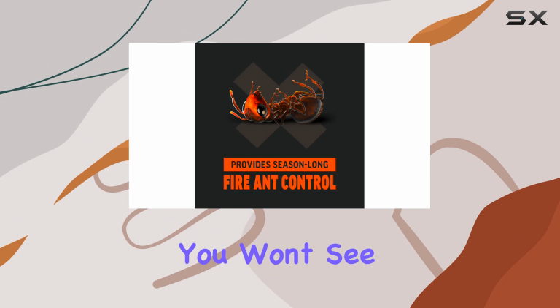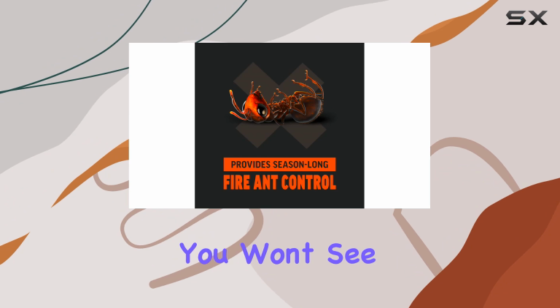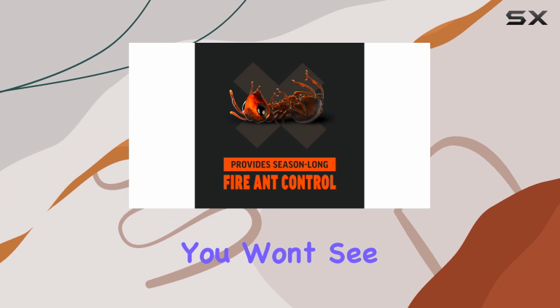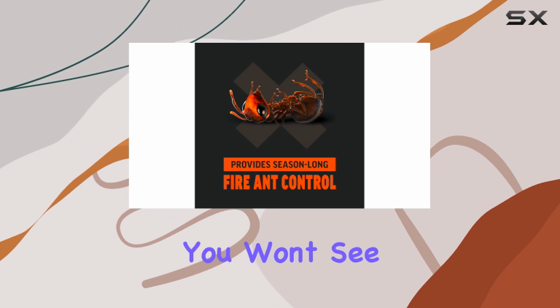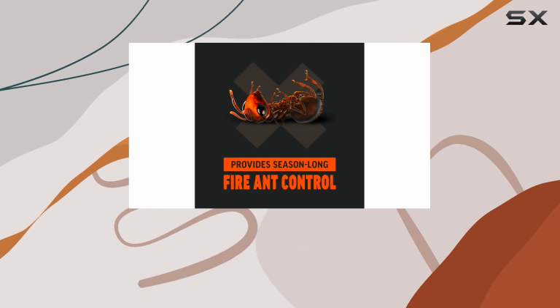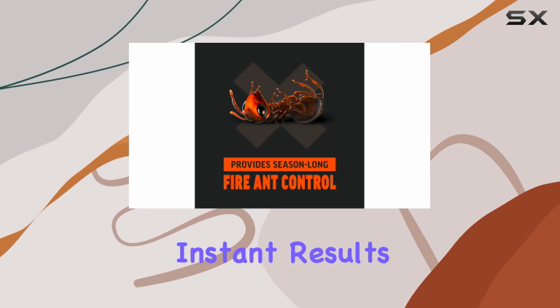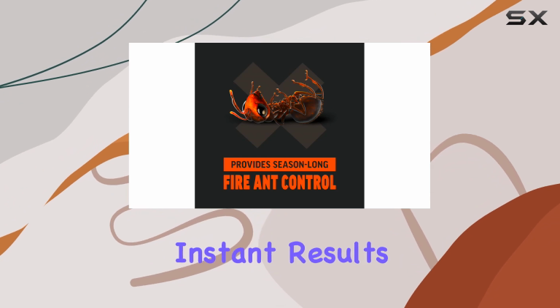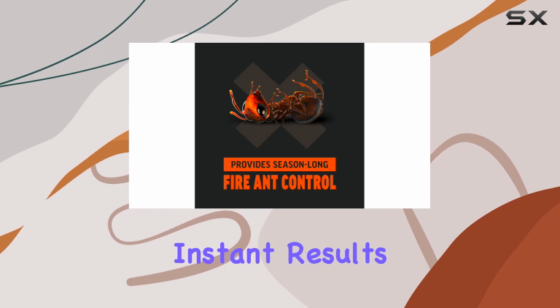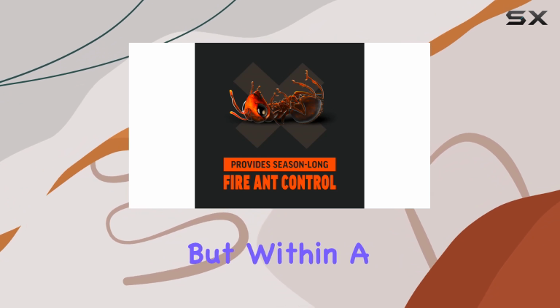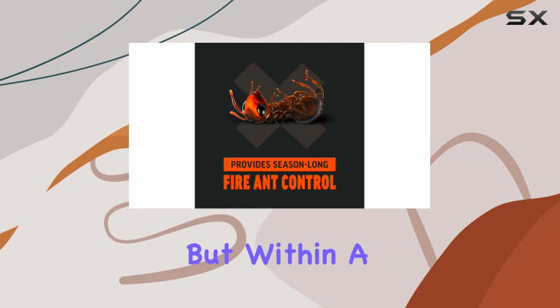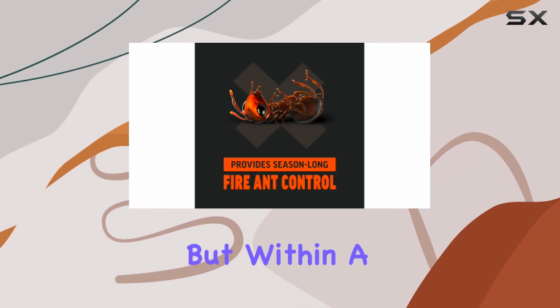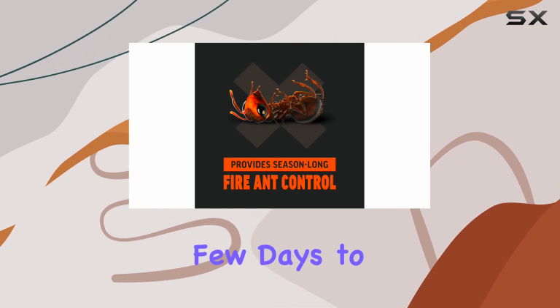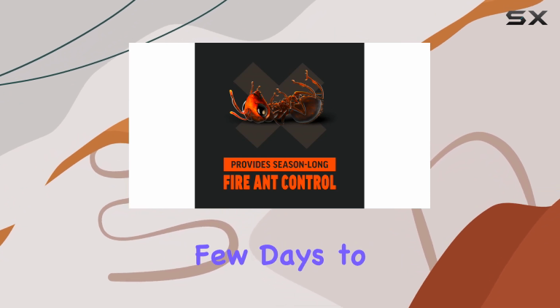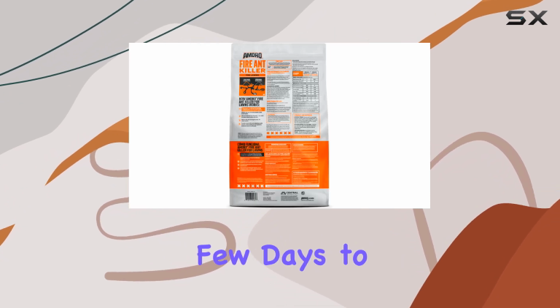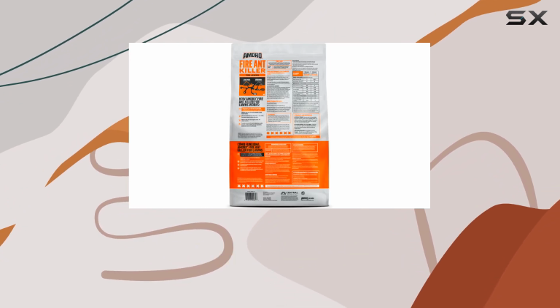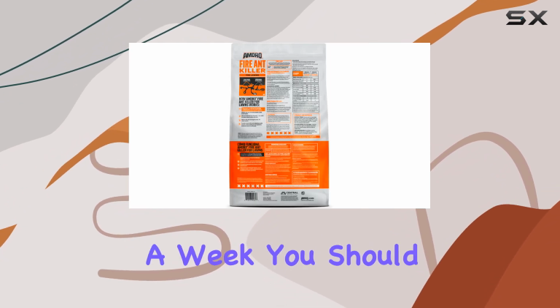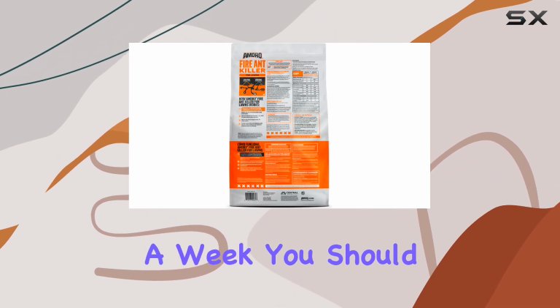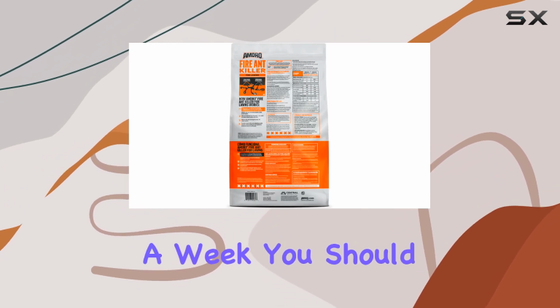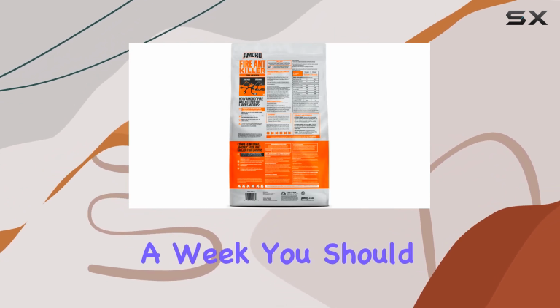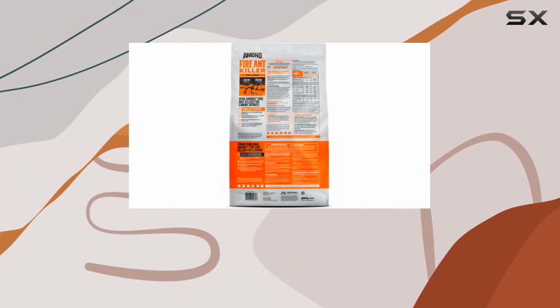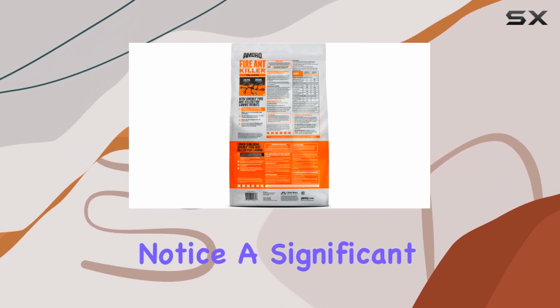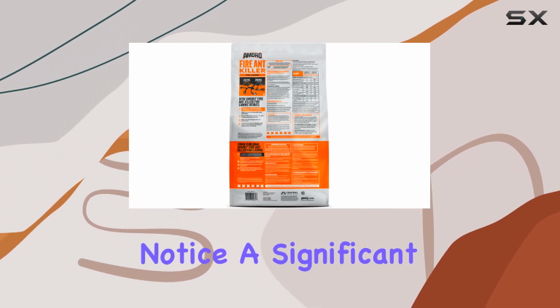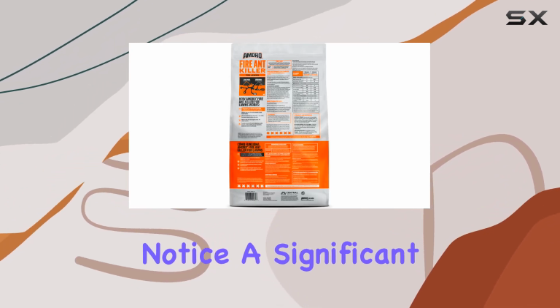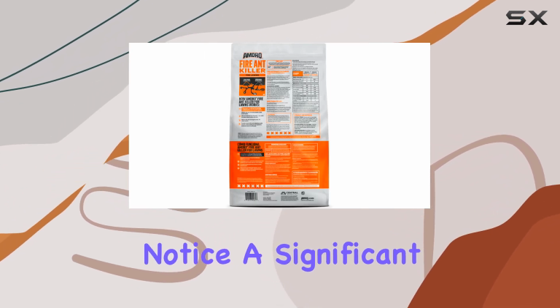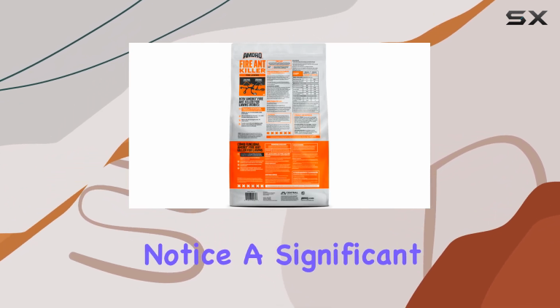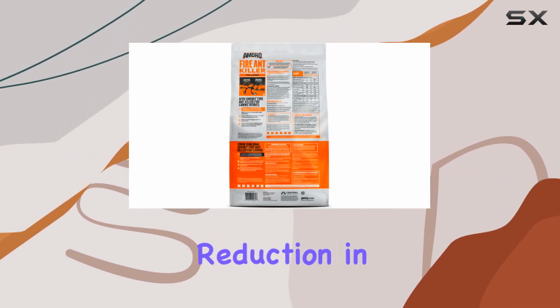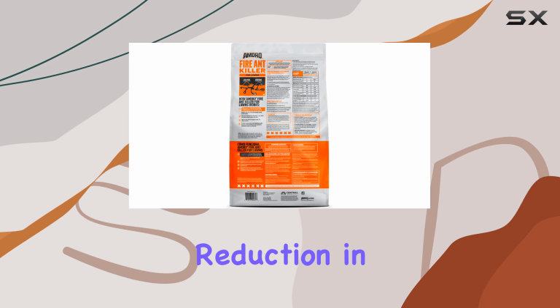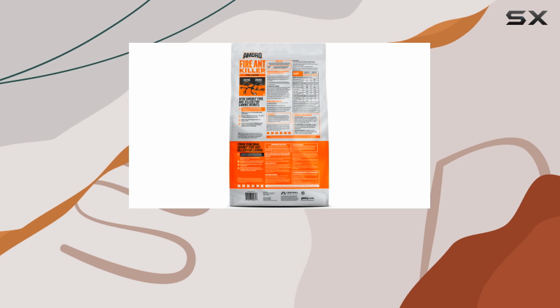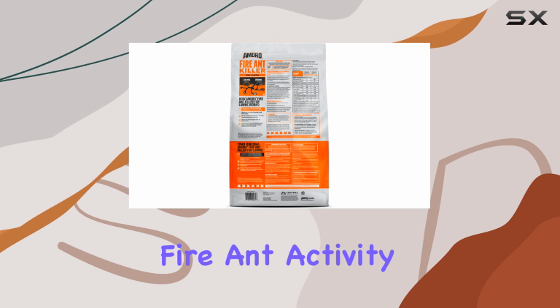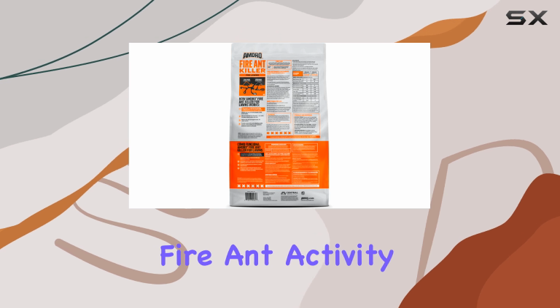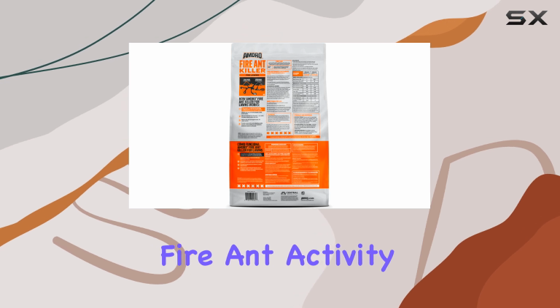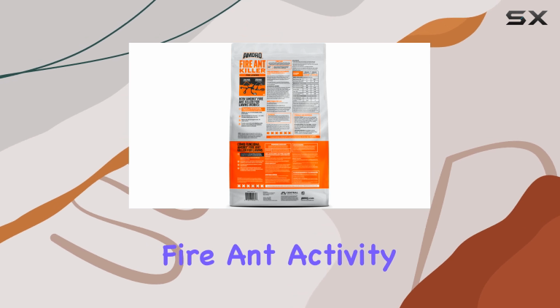You won't see instant results, but within a few days to a week, you should notice a significant reduction in fire ant activity.